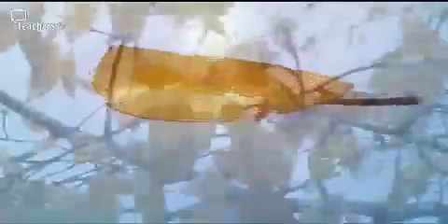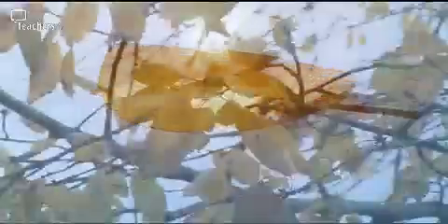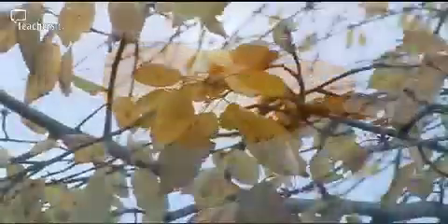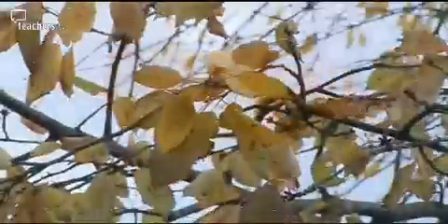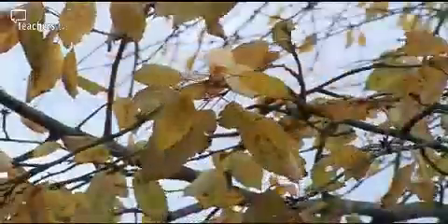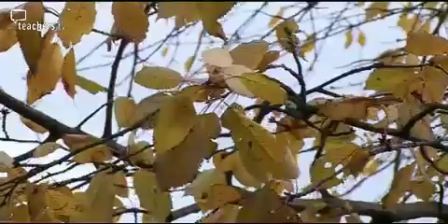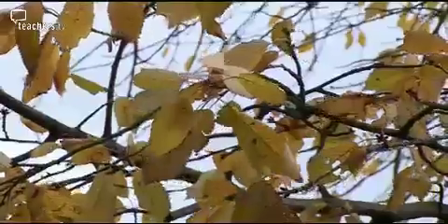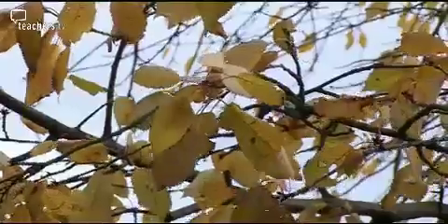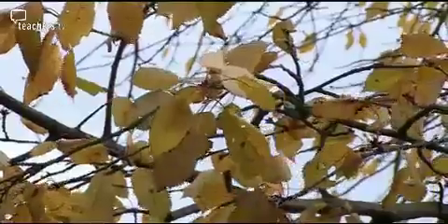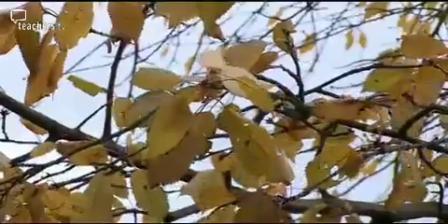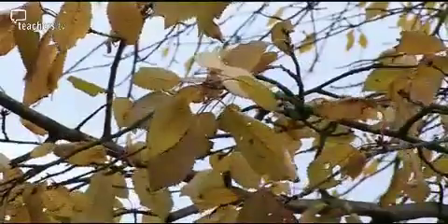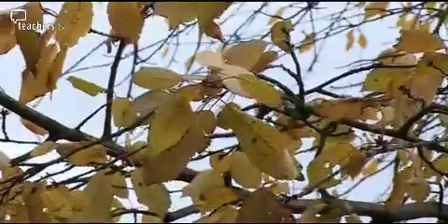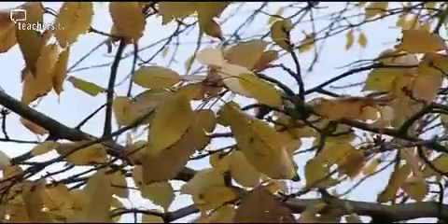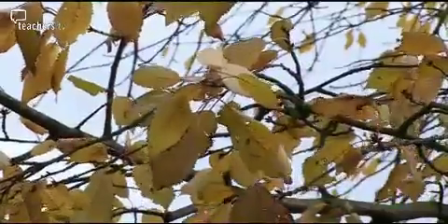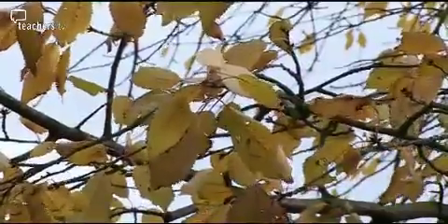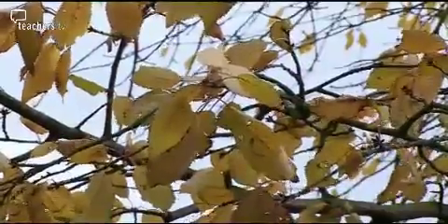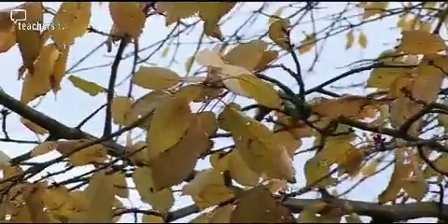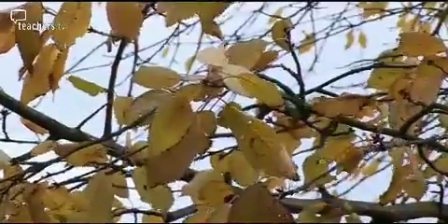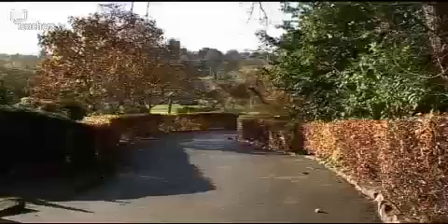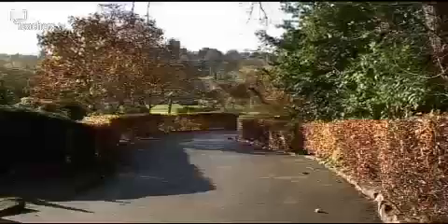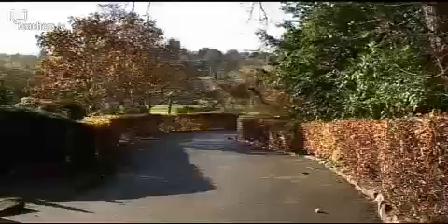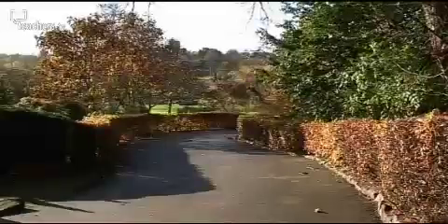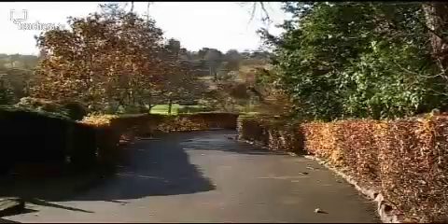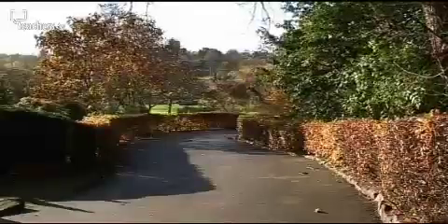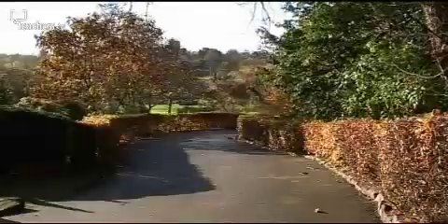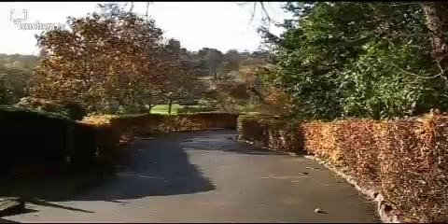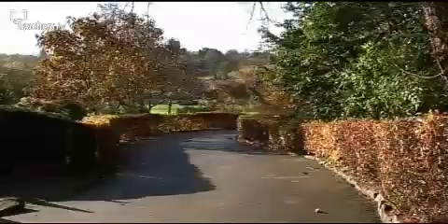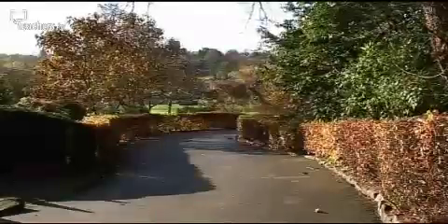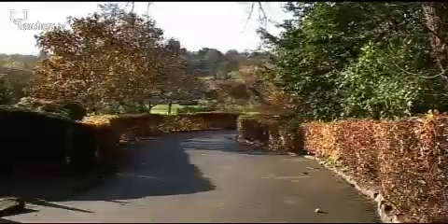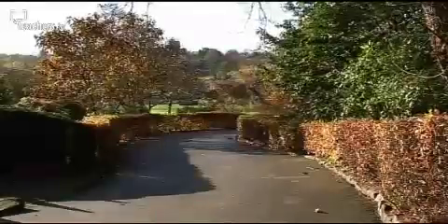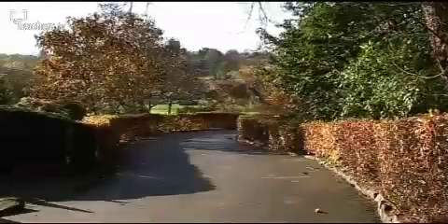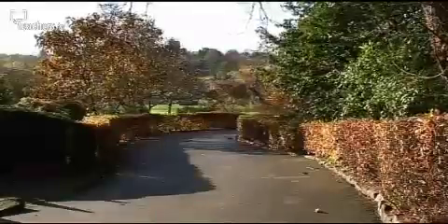Leaves: factories to make food and oxygen — essential for our life on Earth.